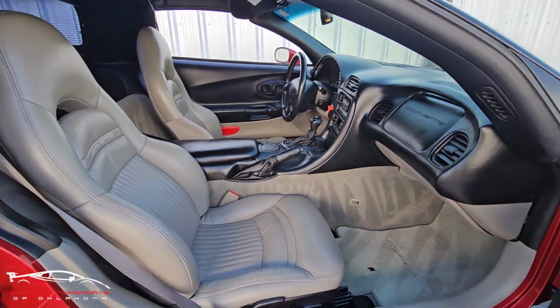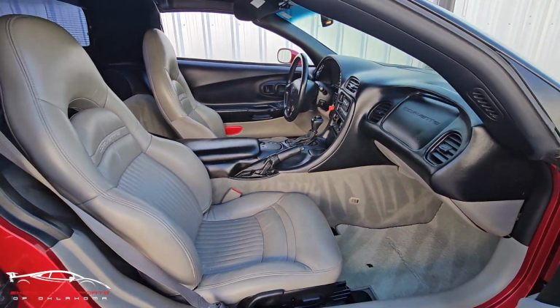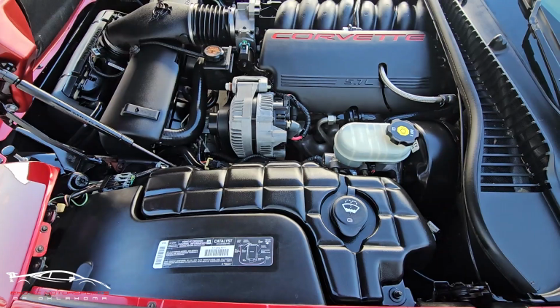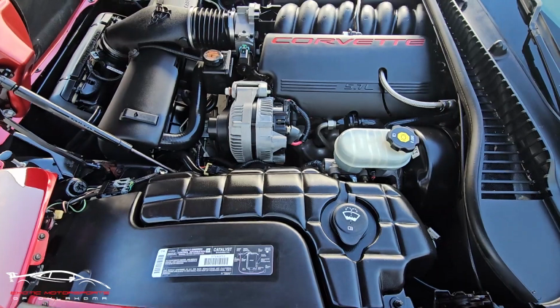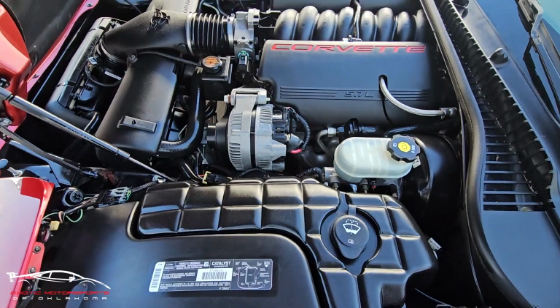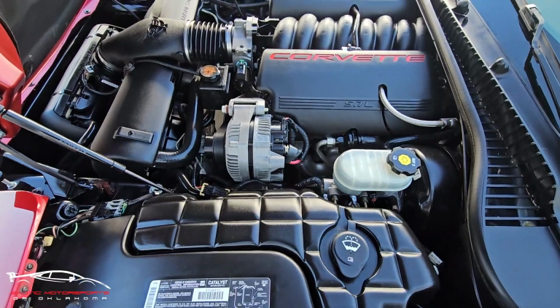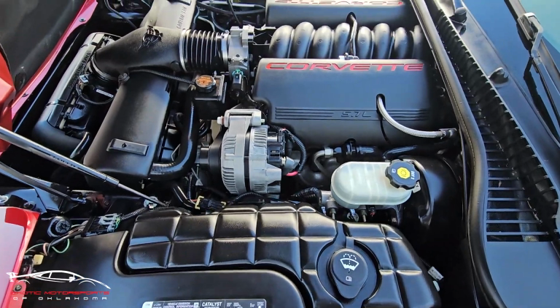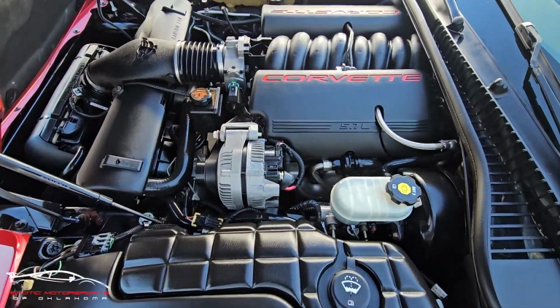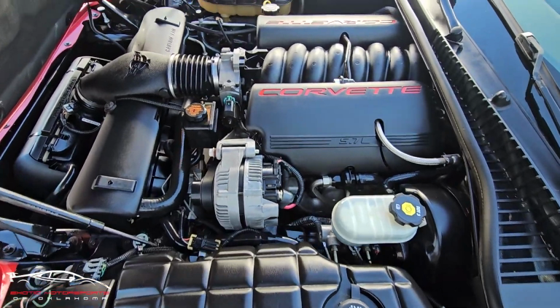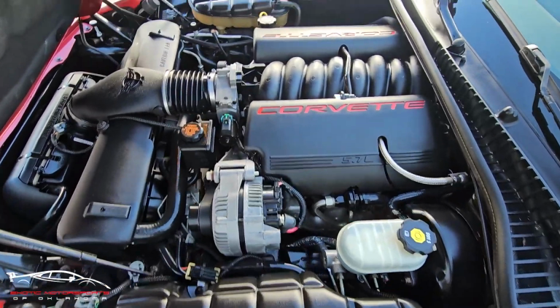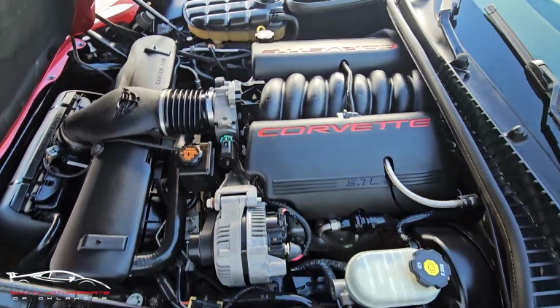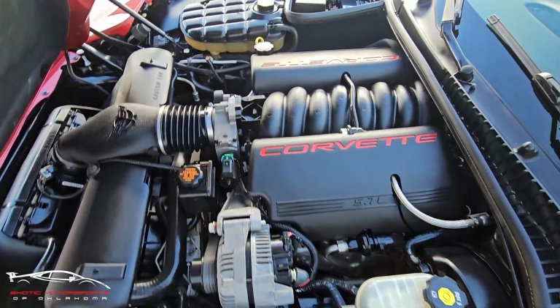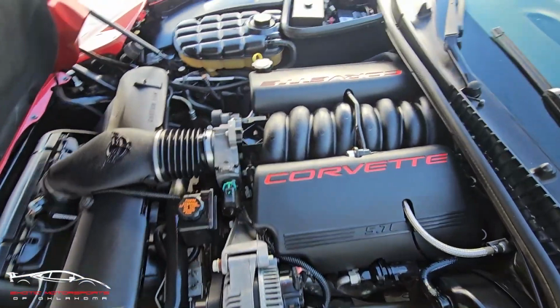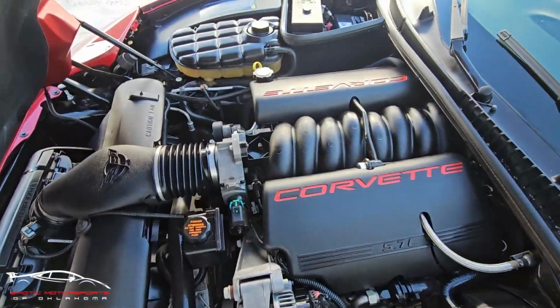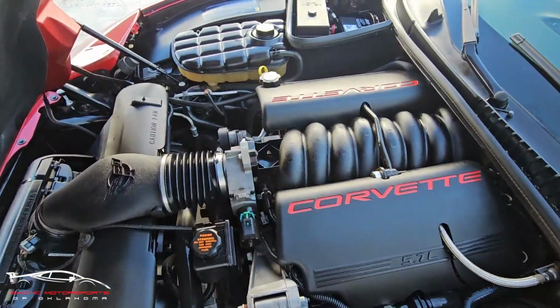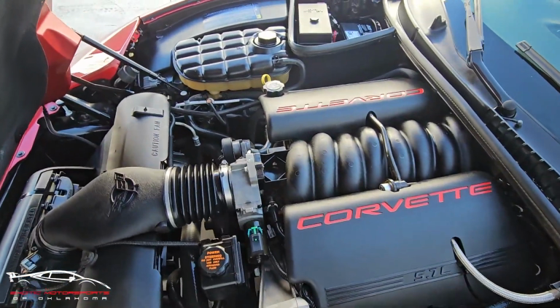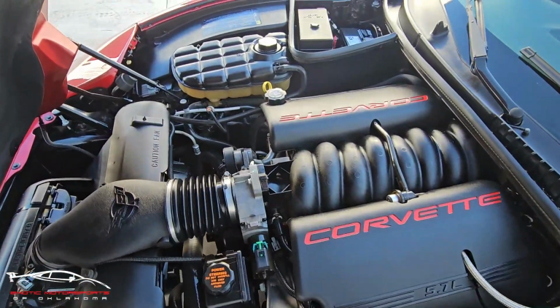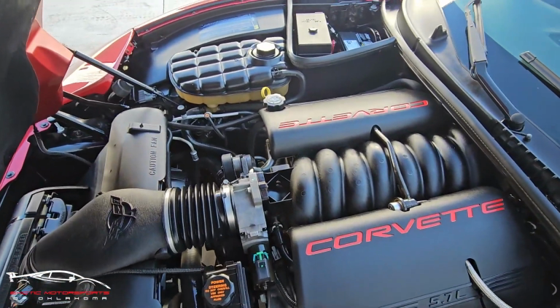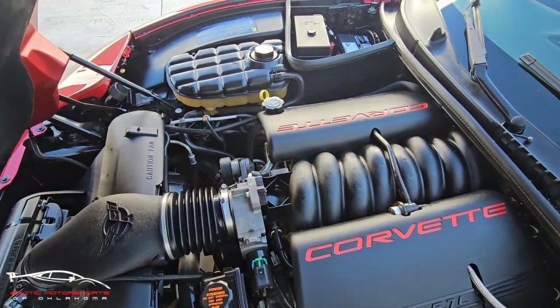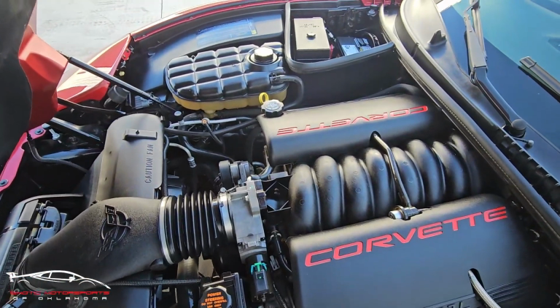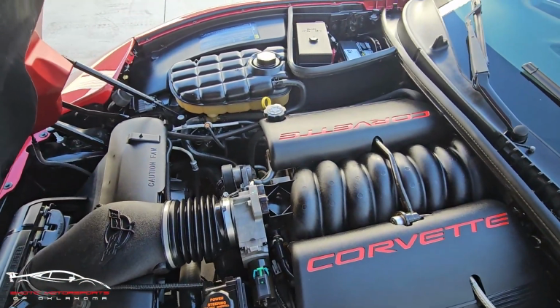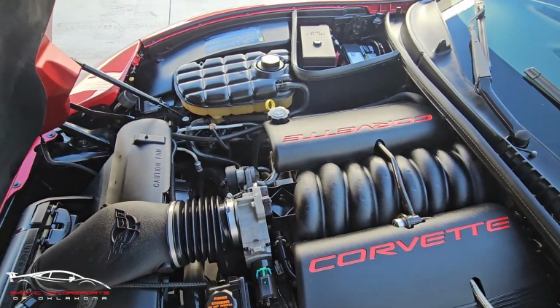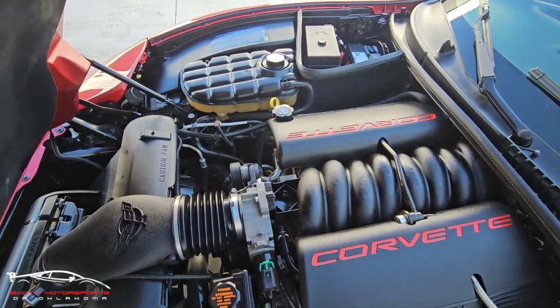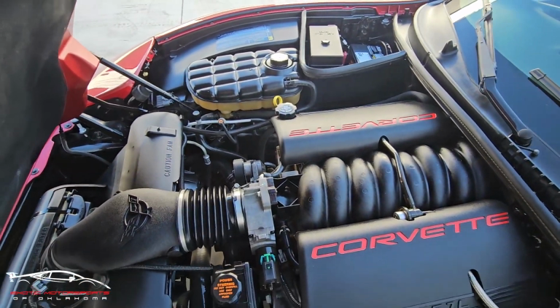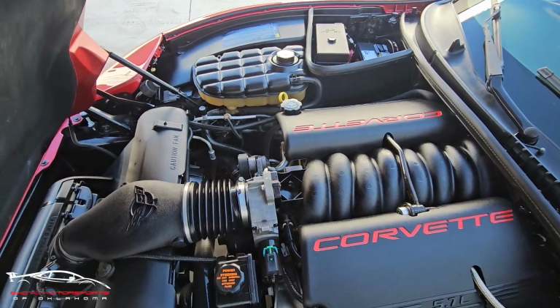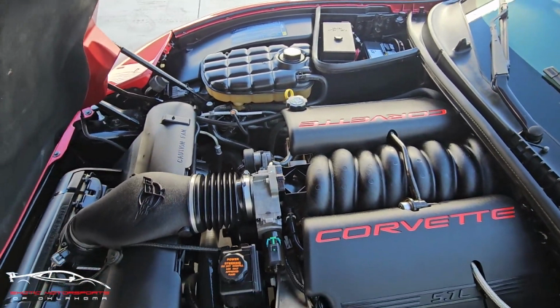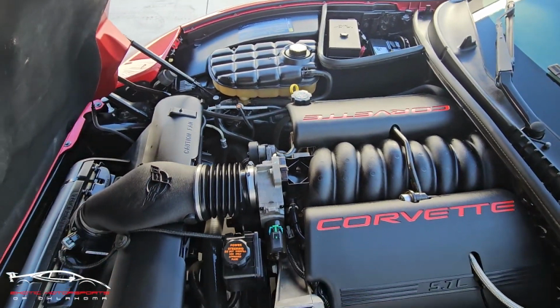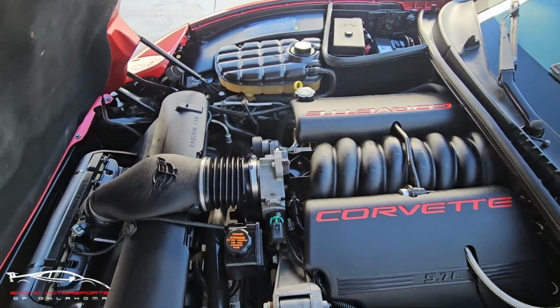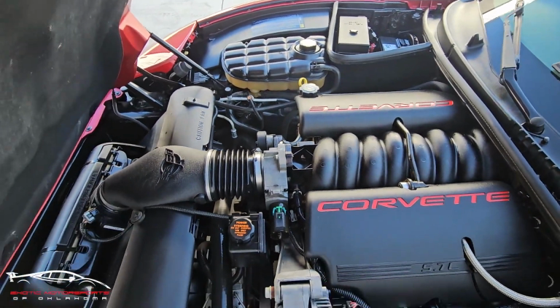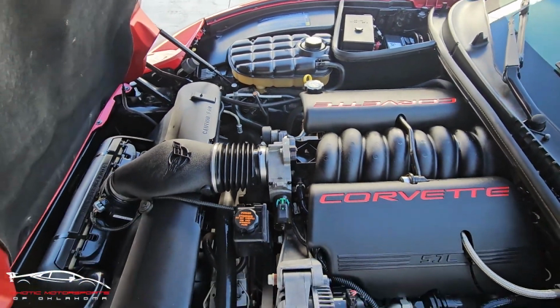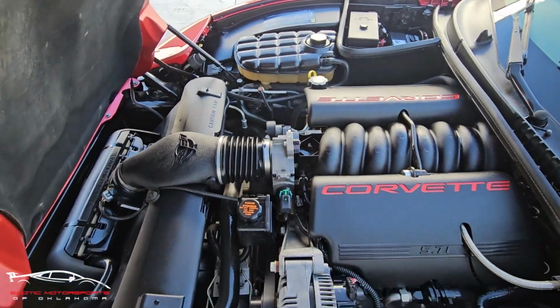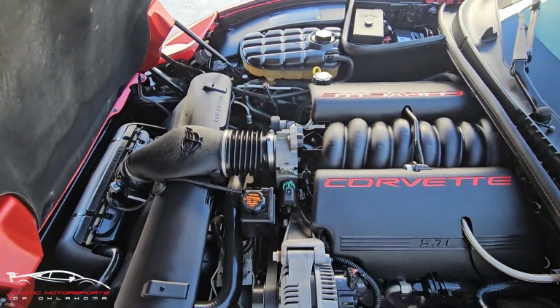The engine bay looks good, and it appears to be all stock — I'm not seeing any upgrades.